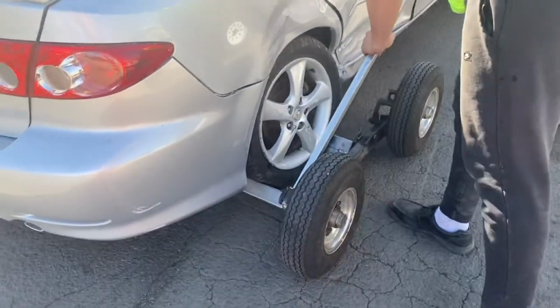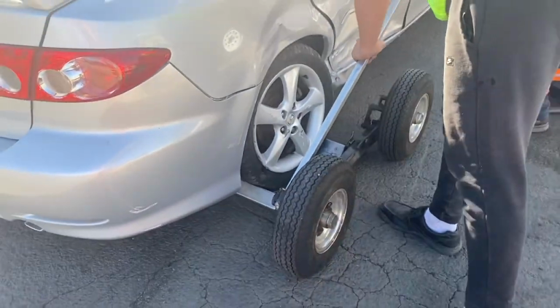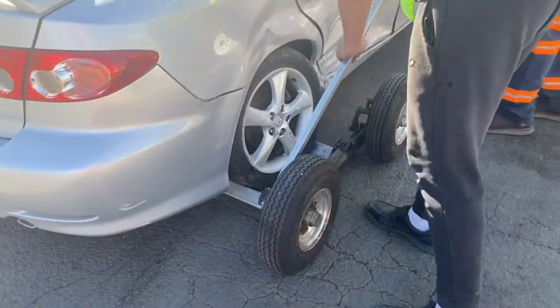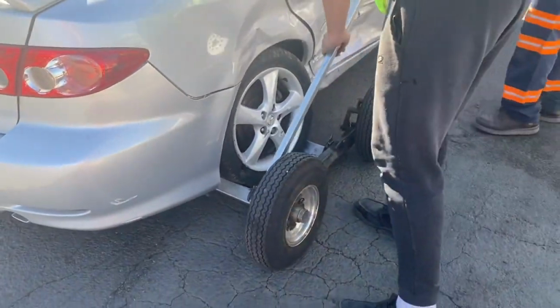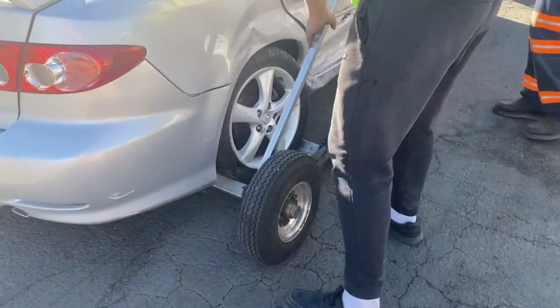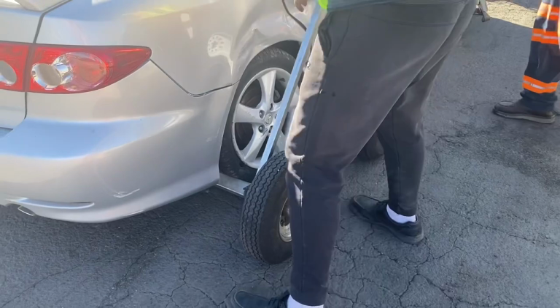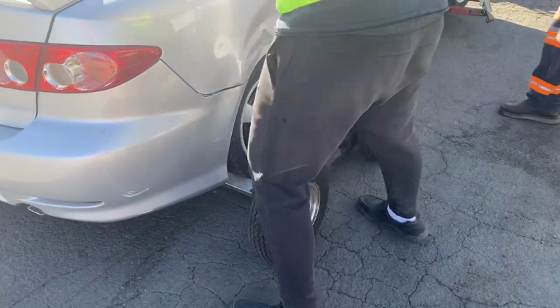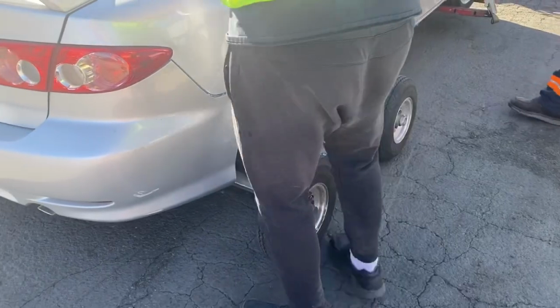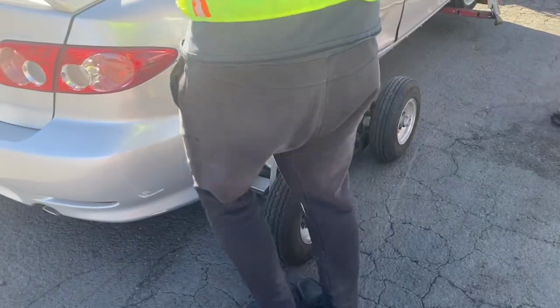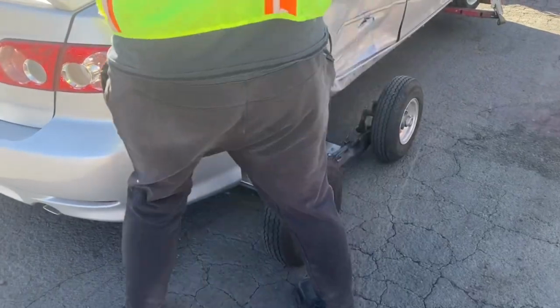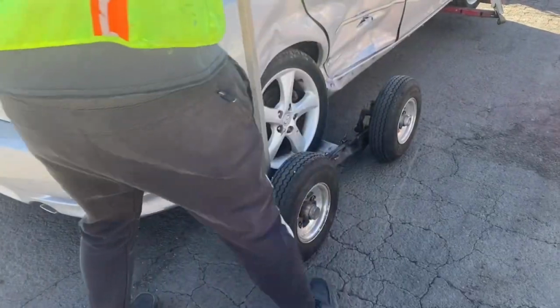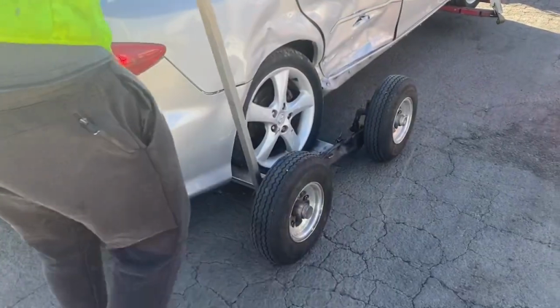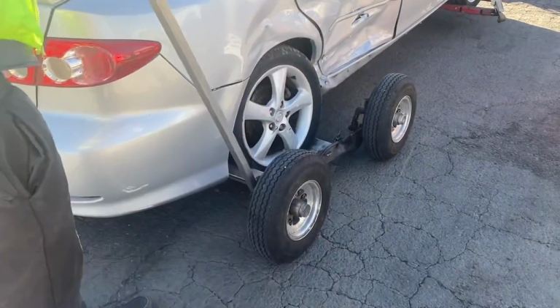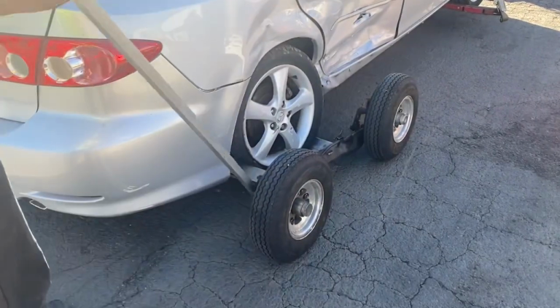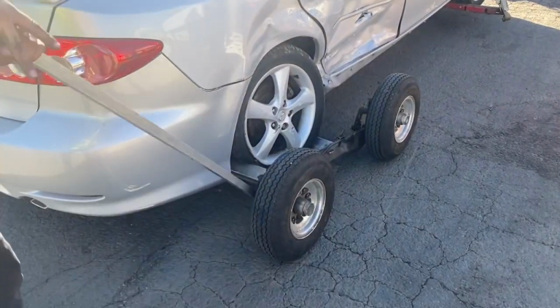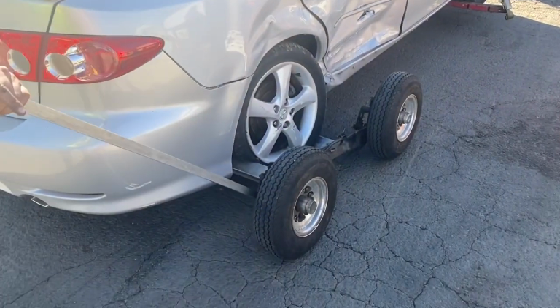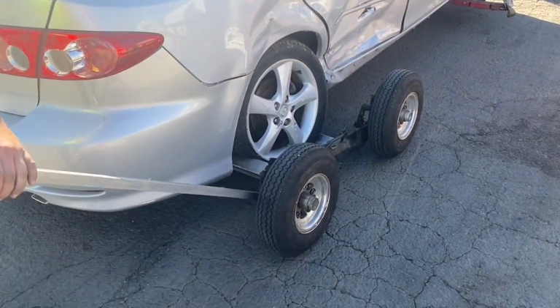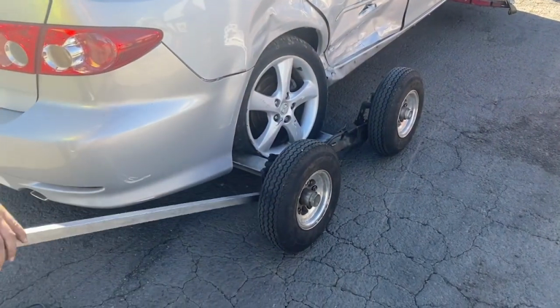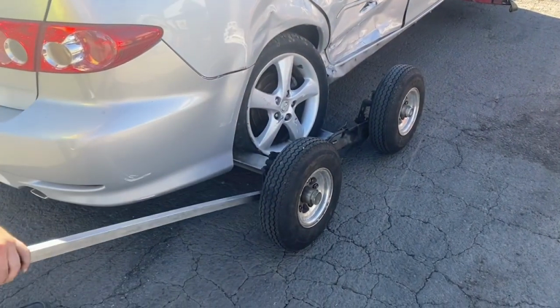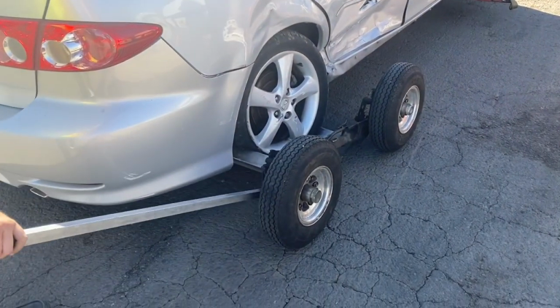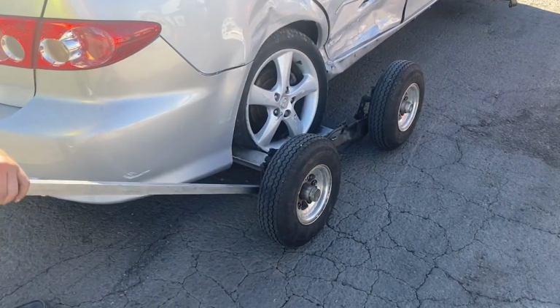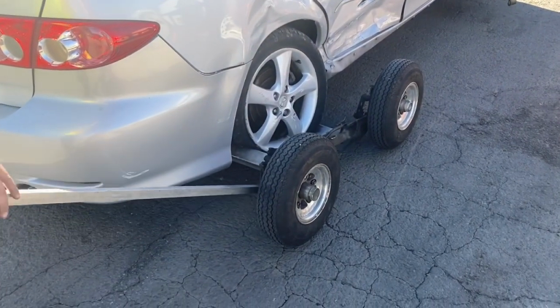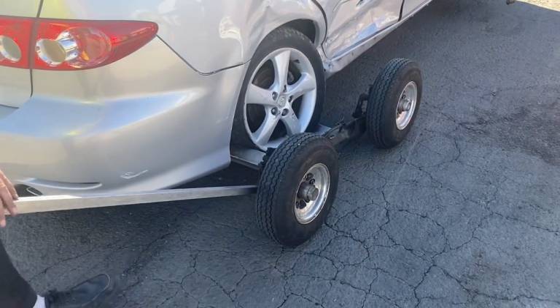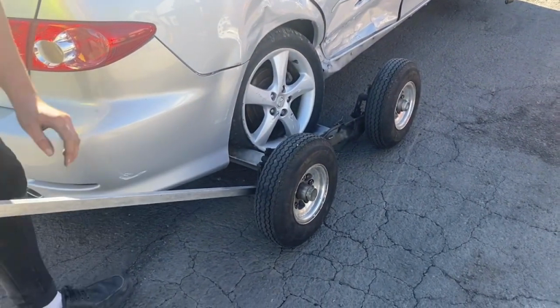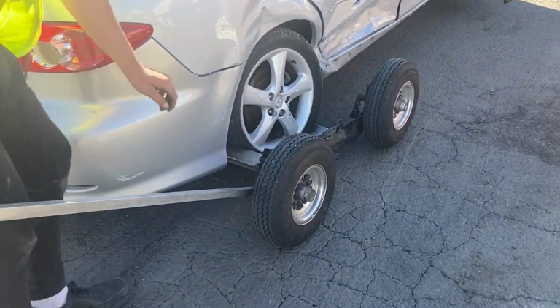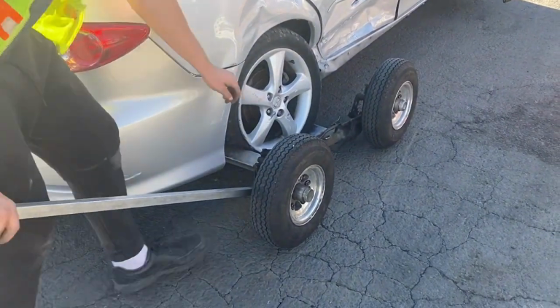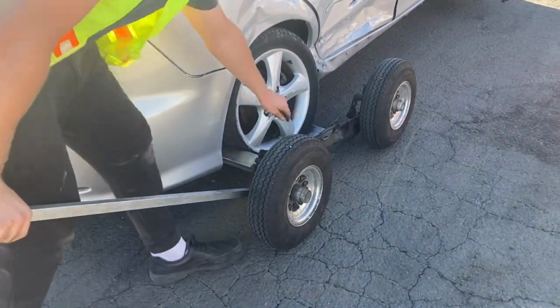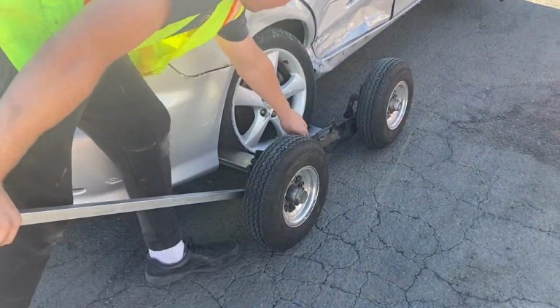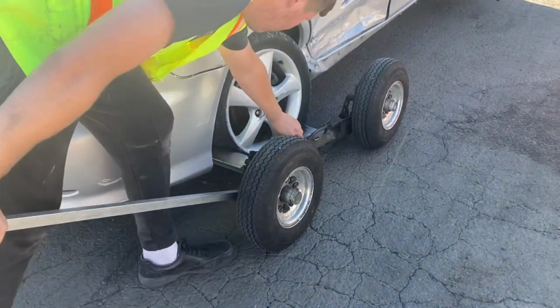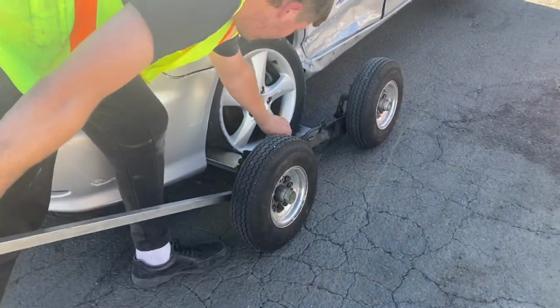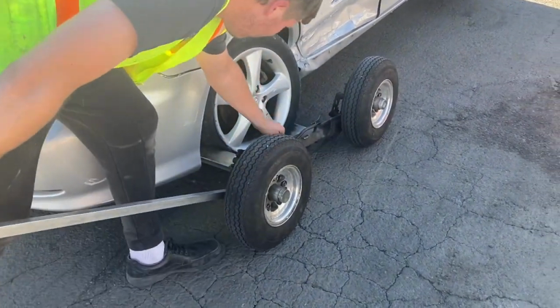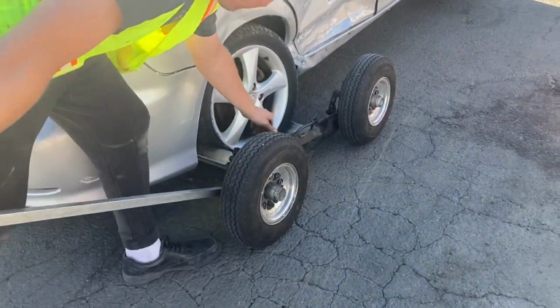Now you can come over here and get your dolly bar and then unlock your dollies in place. Just don't let go of it — make sure you keep pulling that thing up. It'll knock you out if you let go of it.